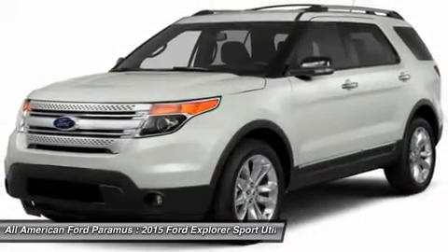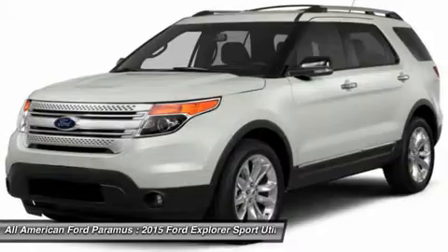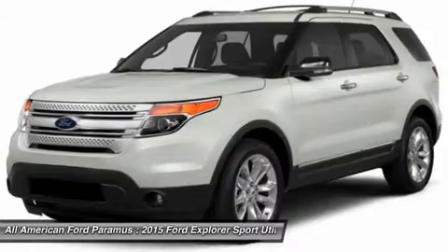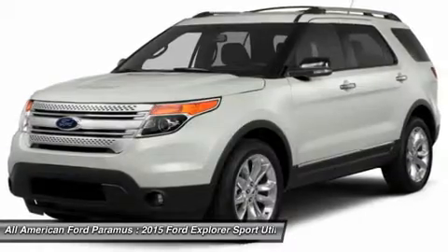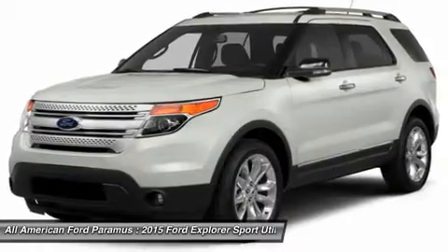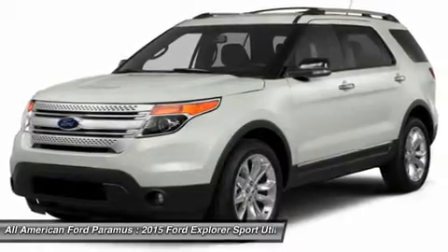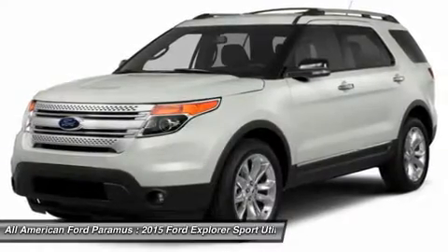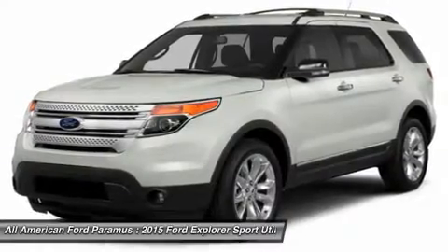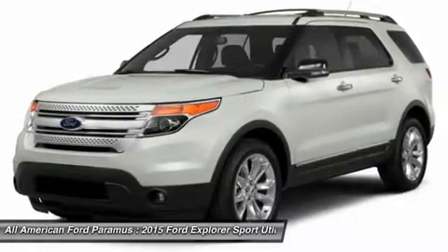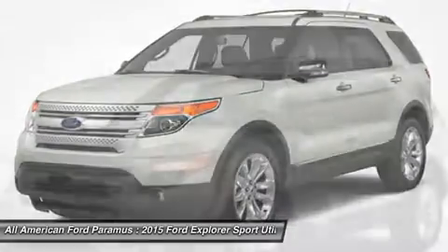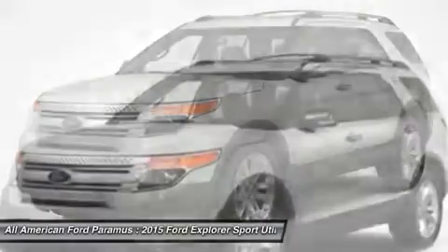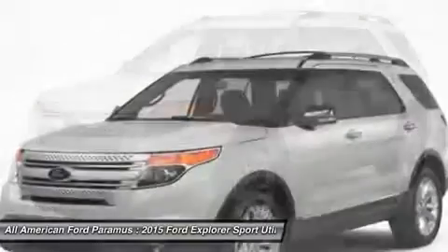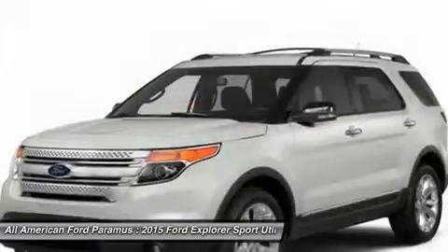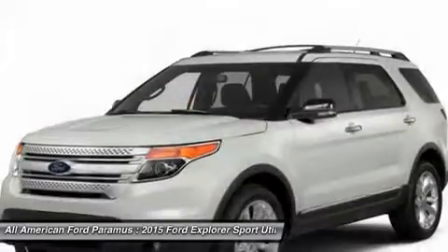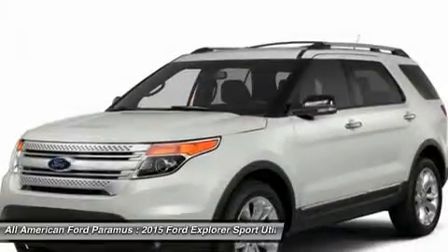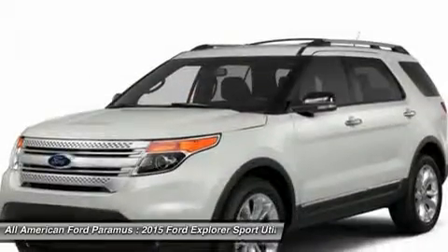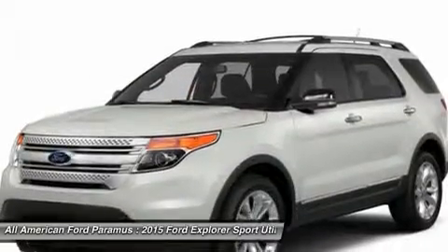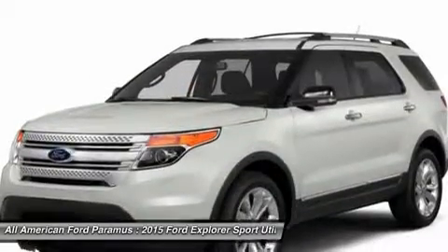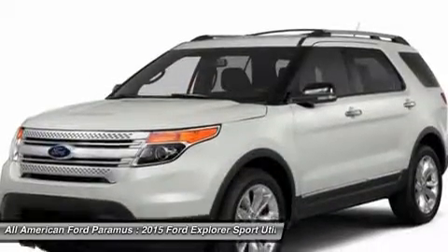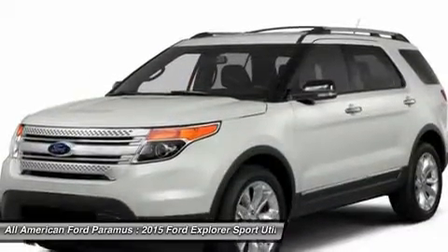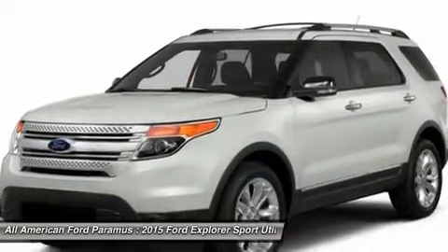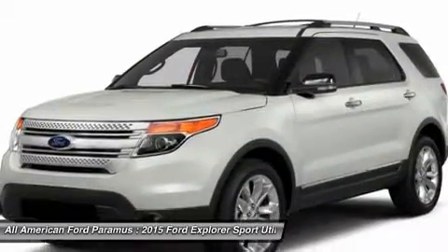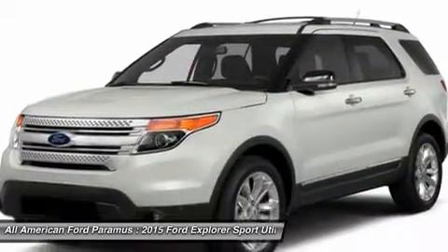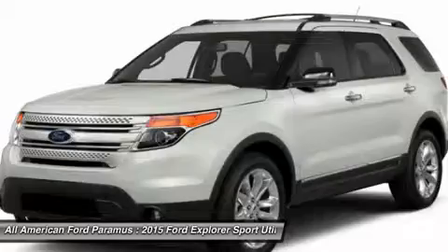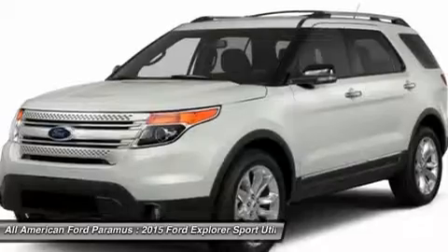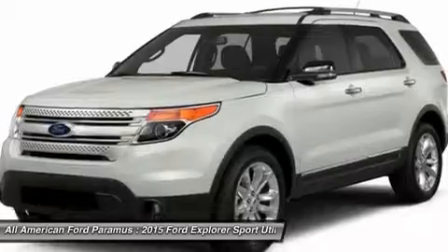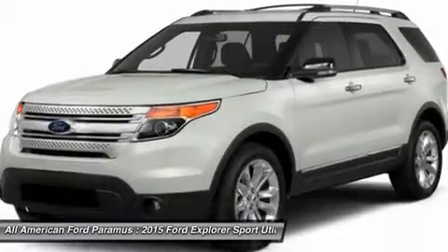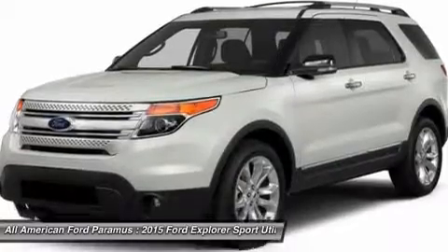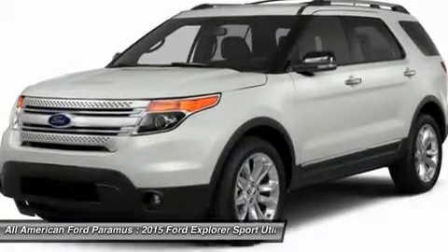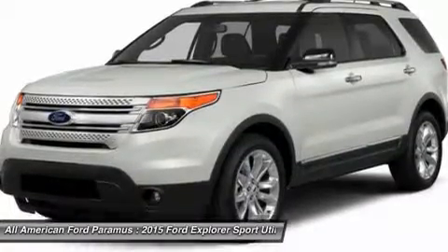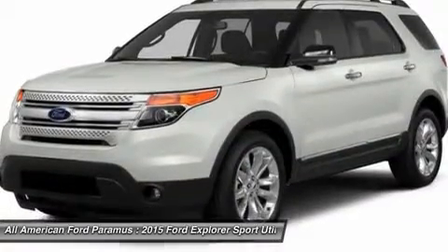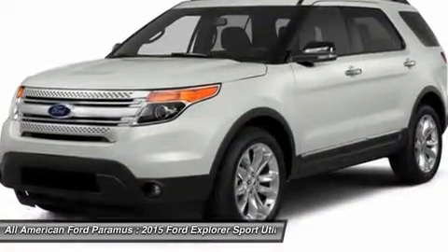AM/FM stereo radio. This beauty is sure to make you the talk of the neighborhood, so call or drop in for a test drive today.